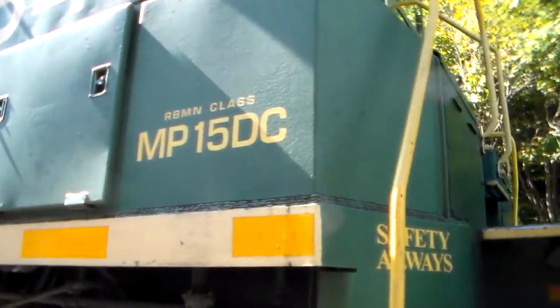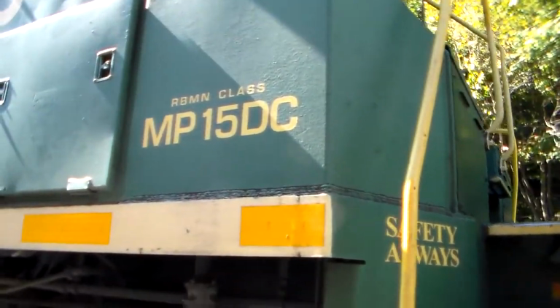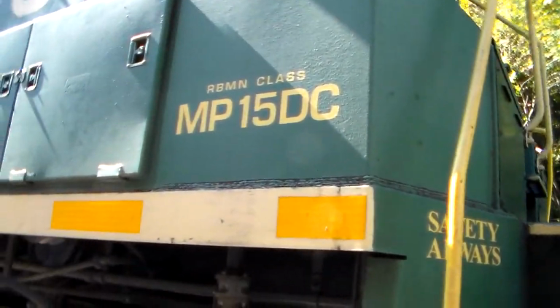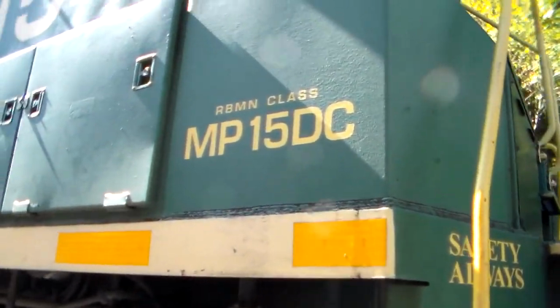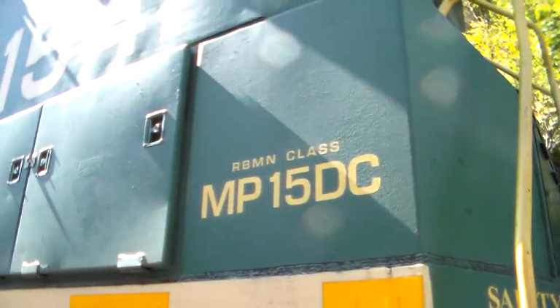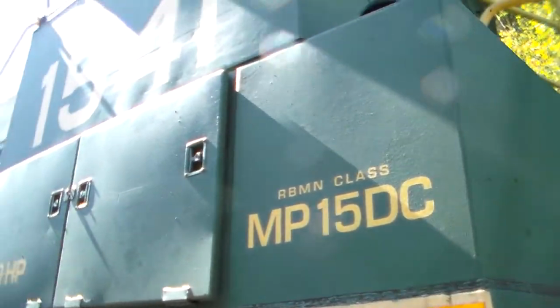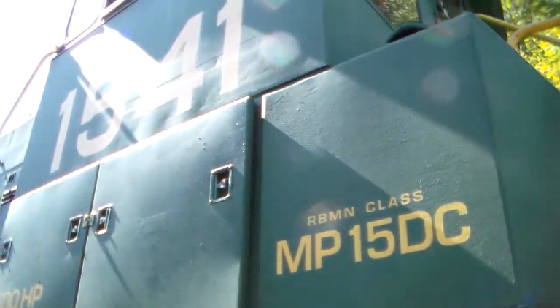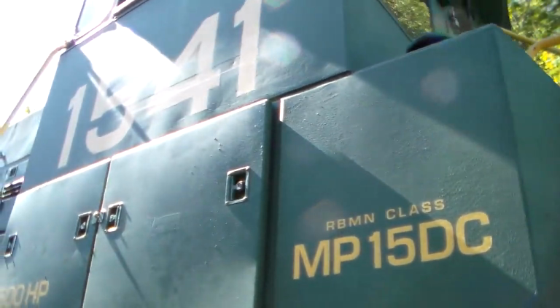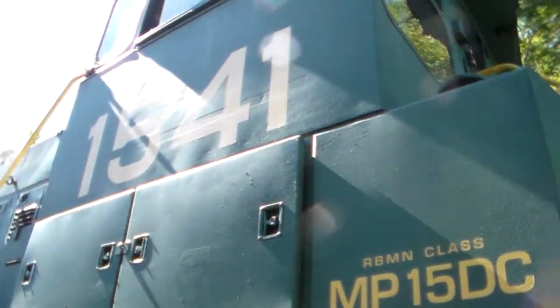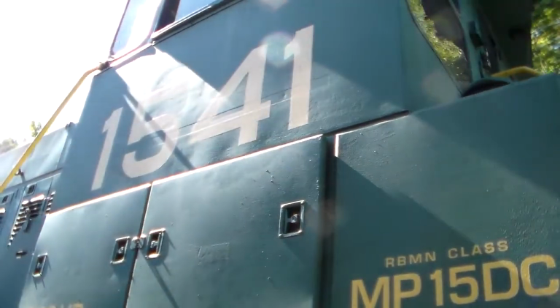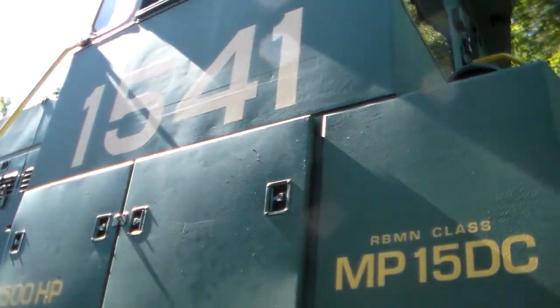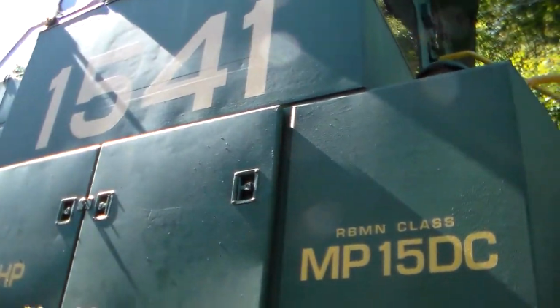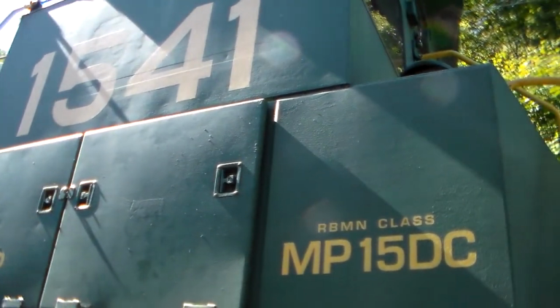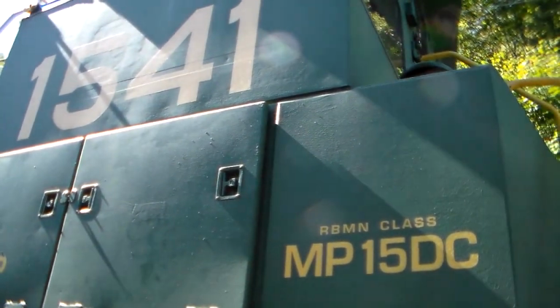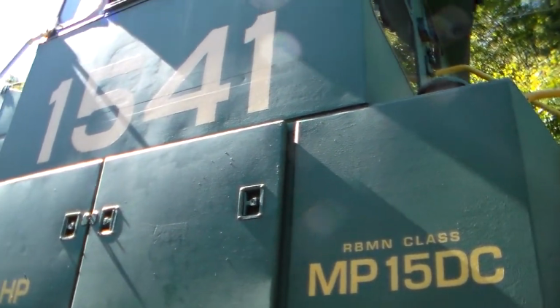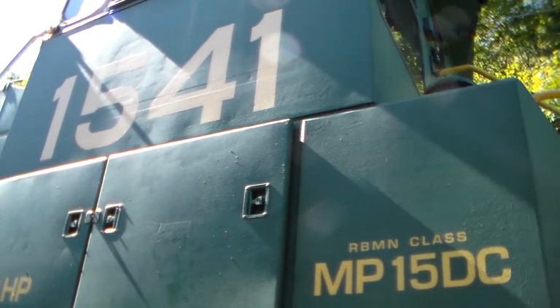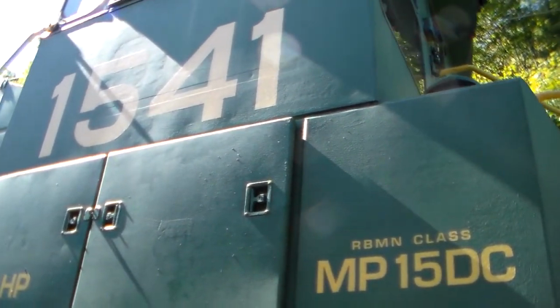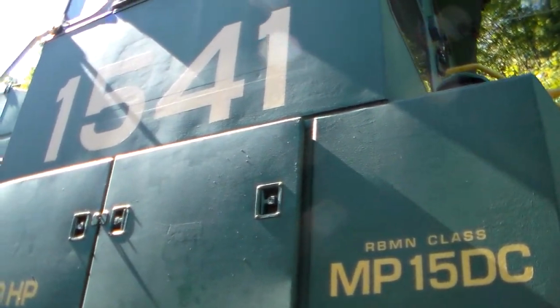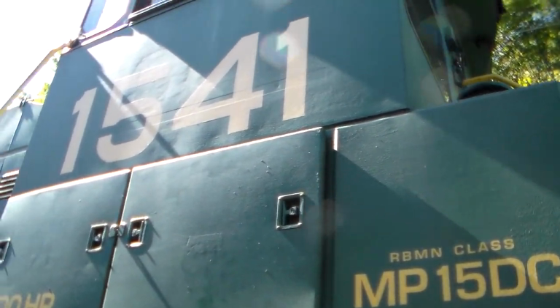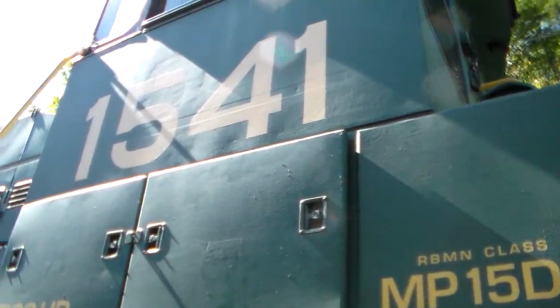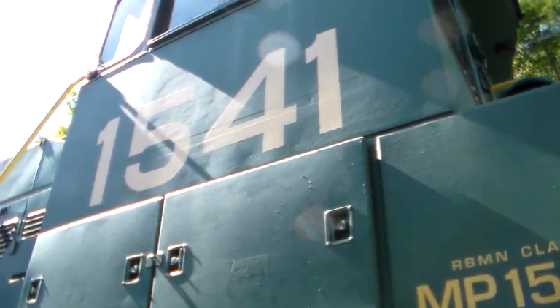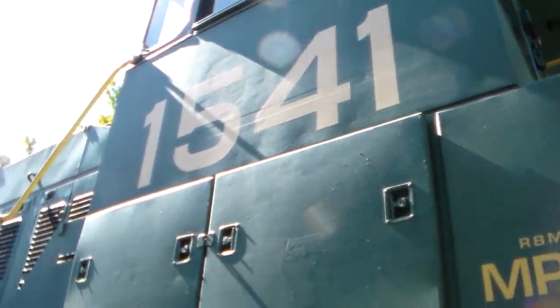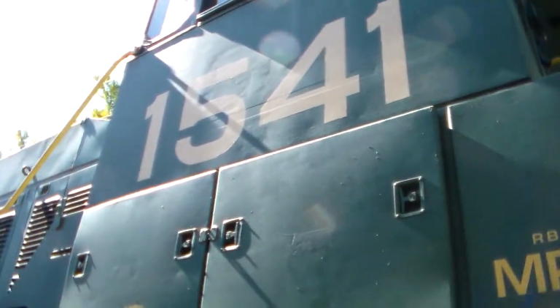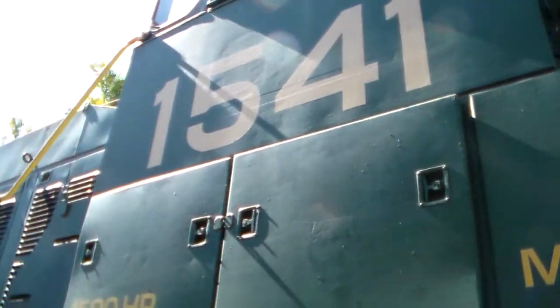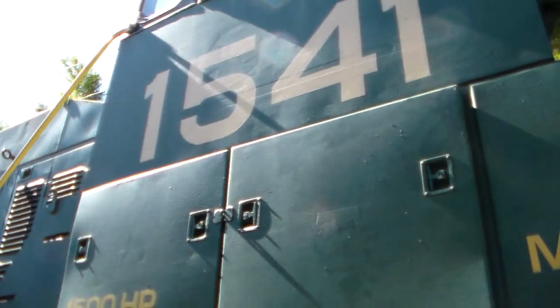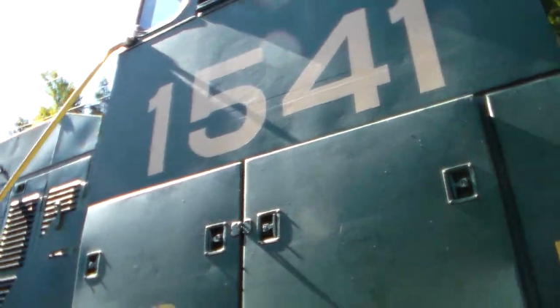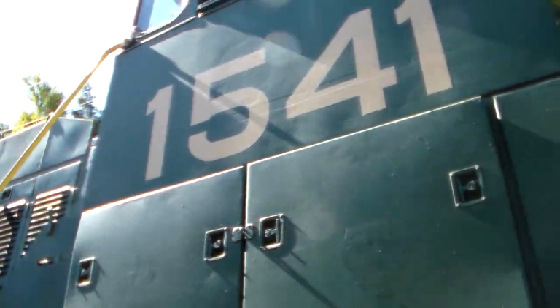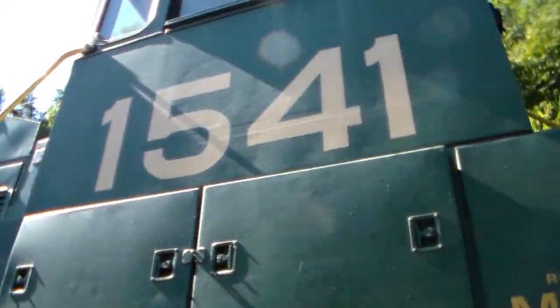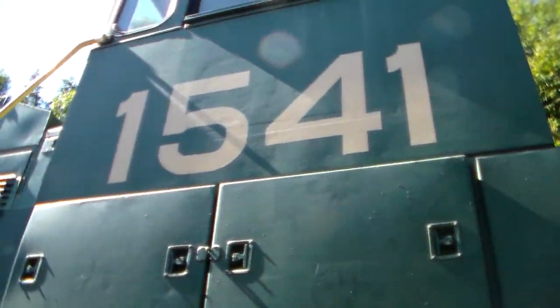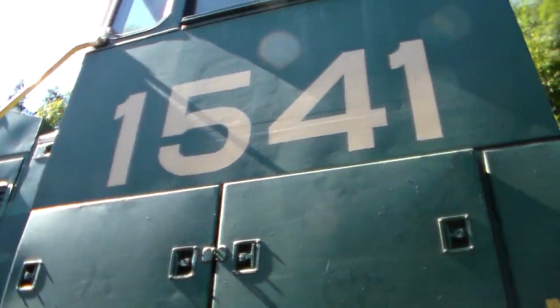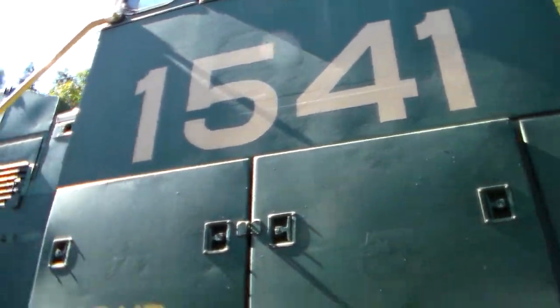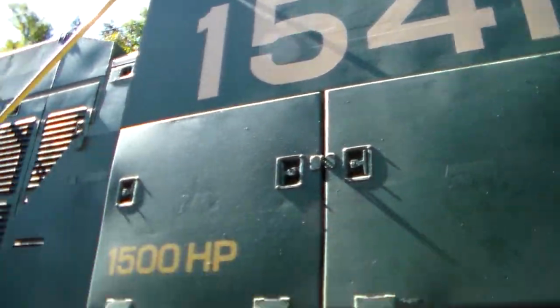And now what you're seeing now, this is MP15DC 1541.